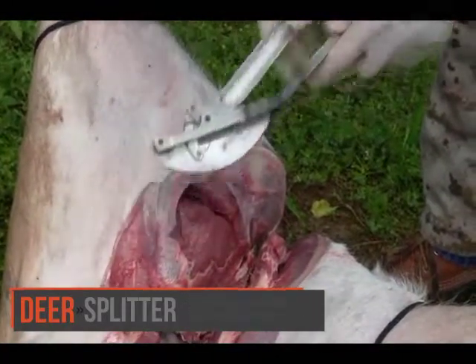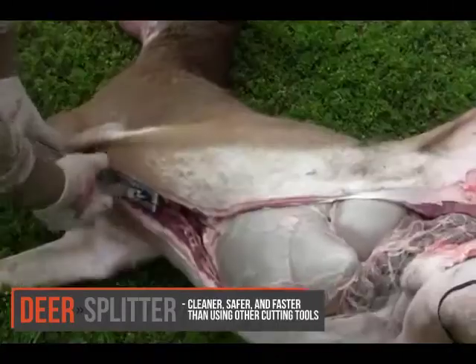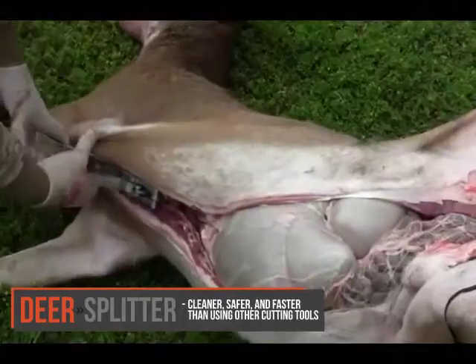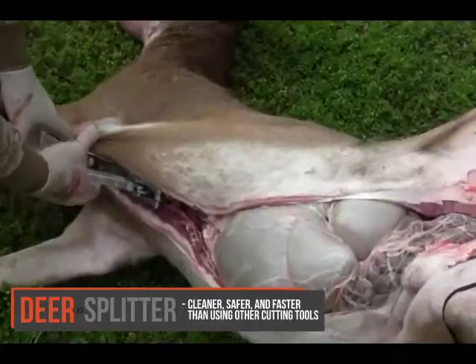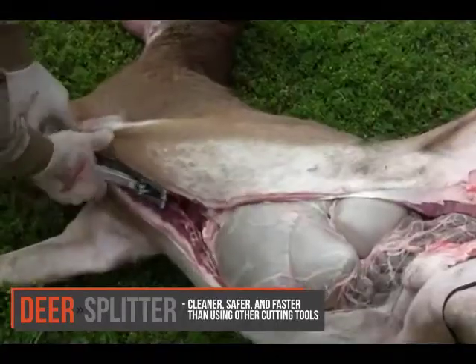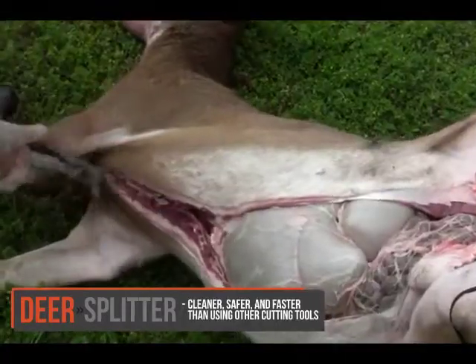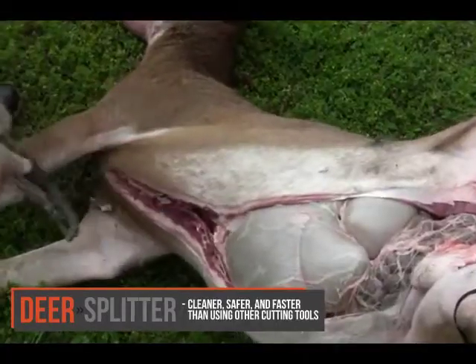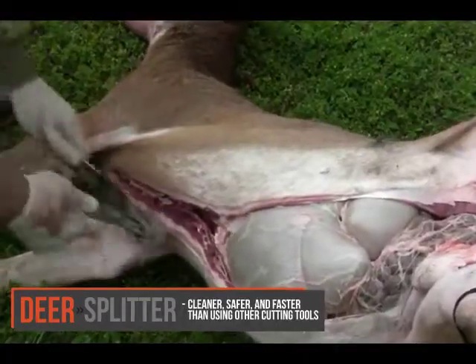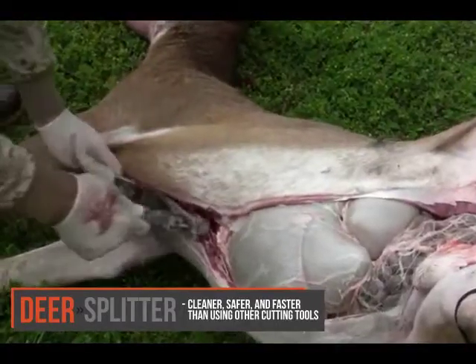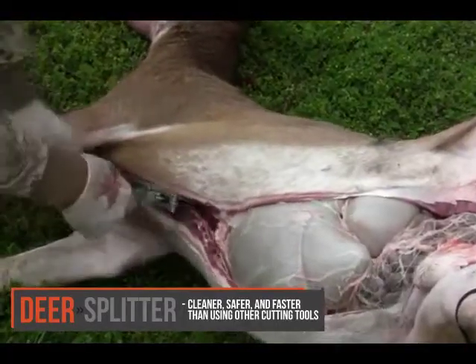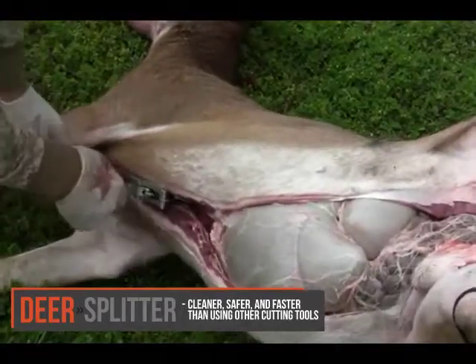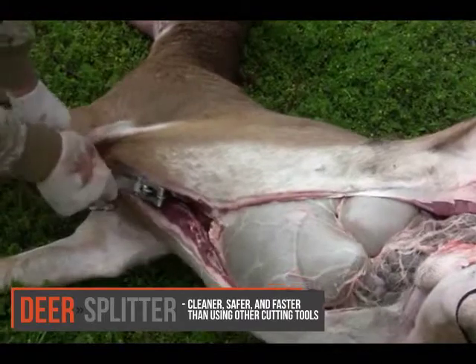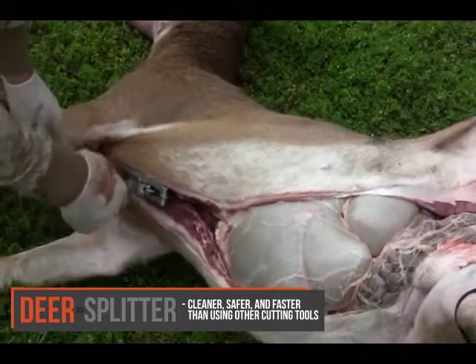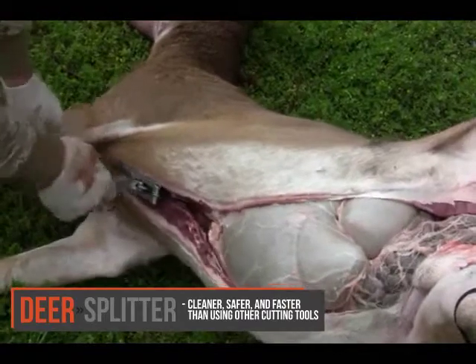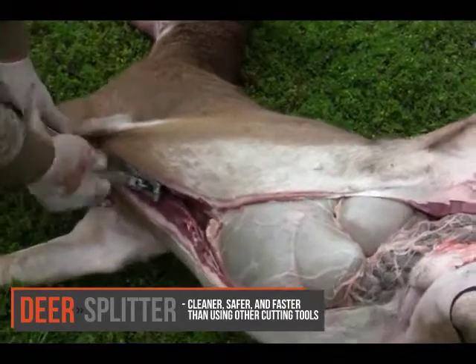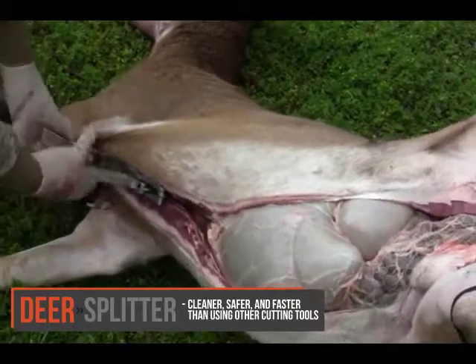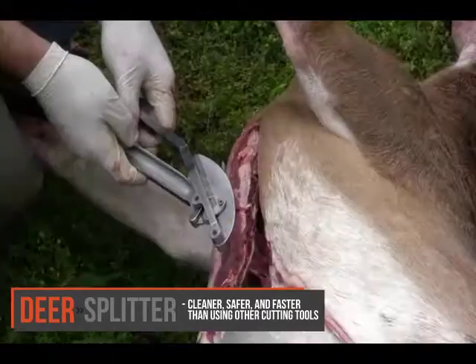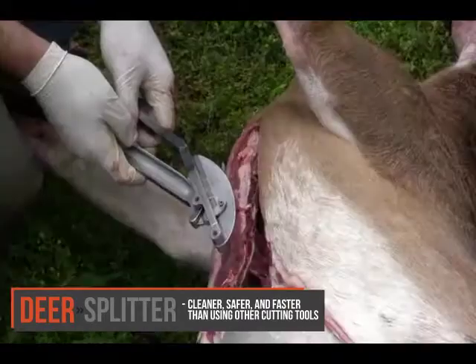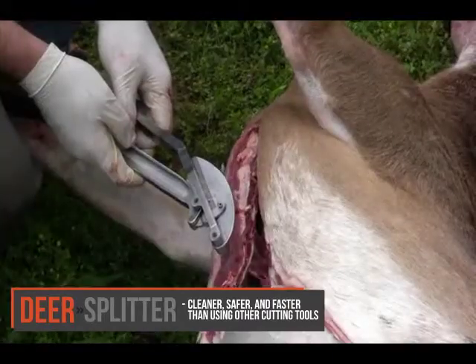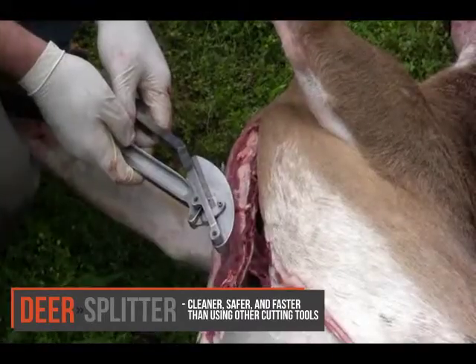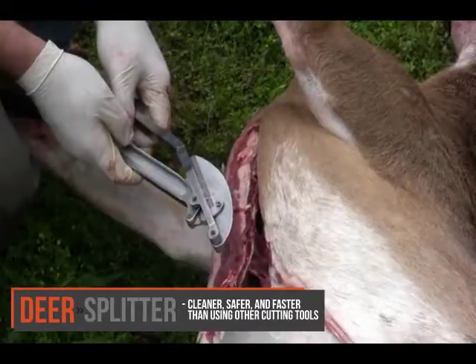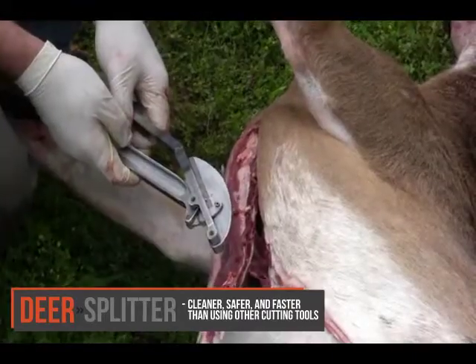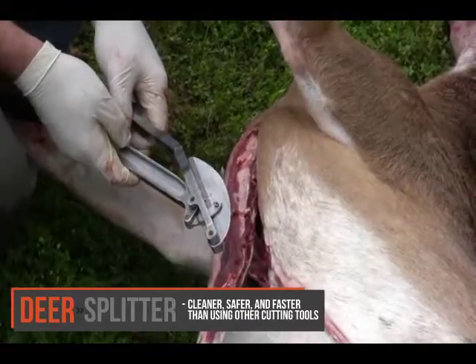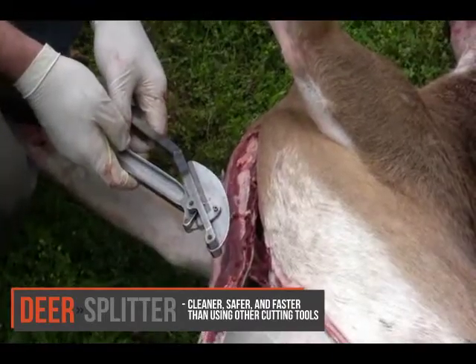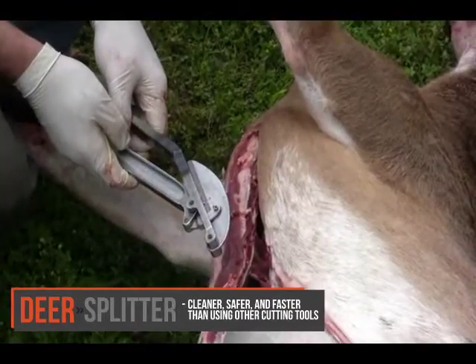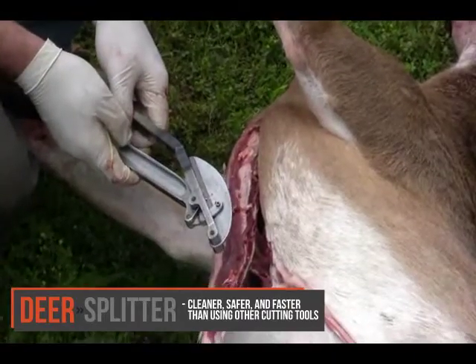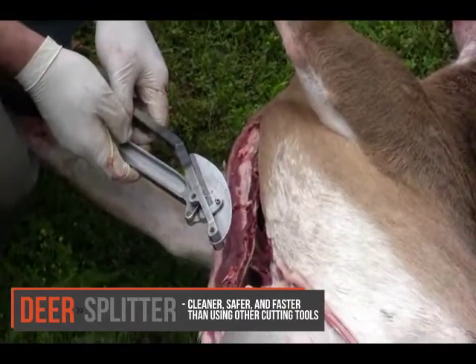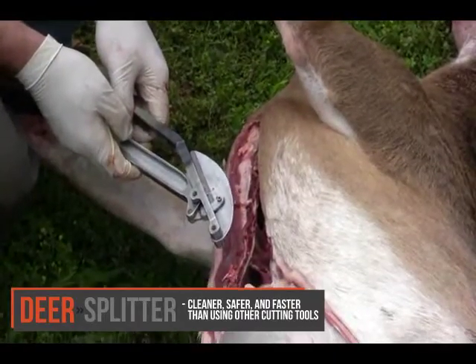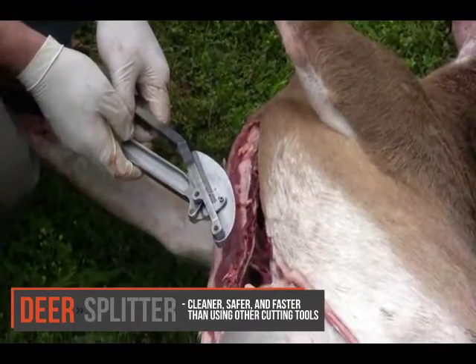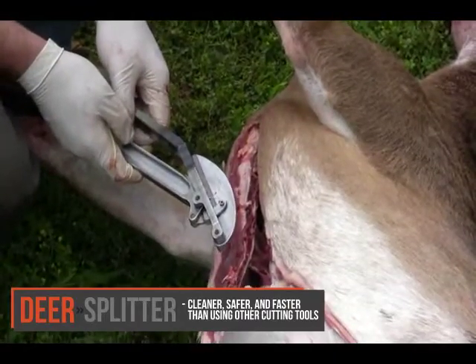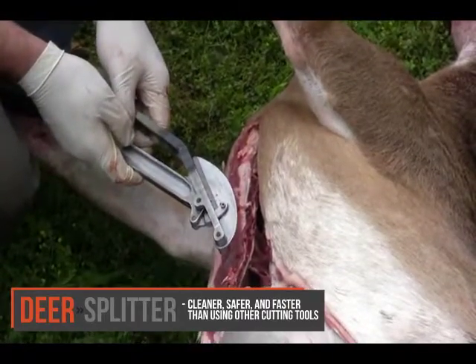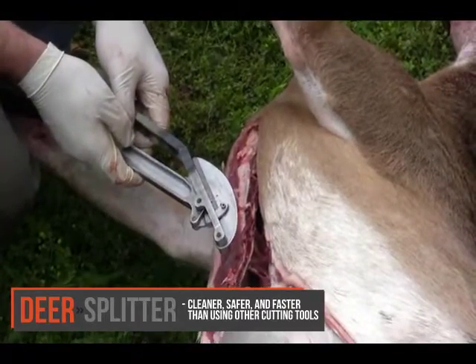Using the Deer Splitter is cleaner, safer, and more practical than using a primitive cutting device.